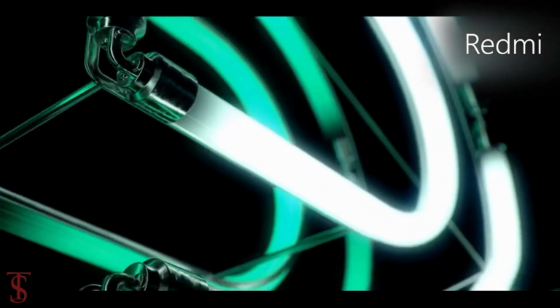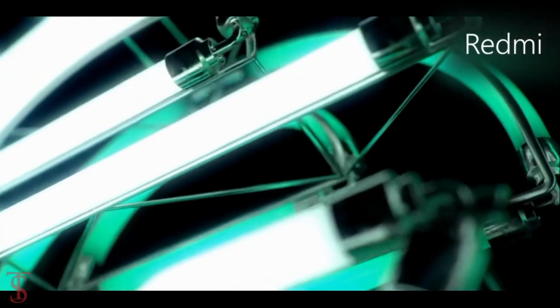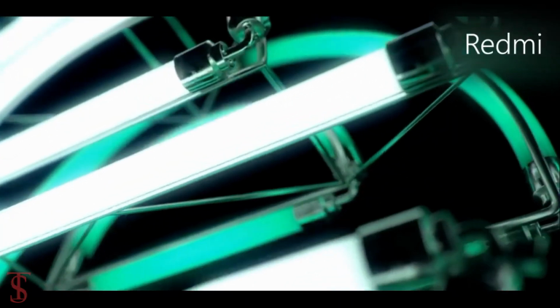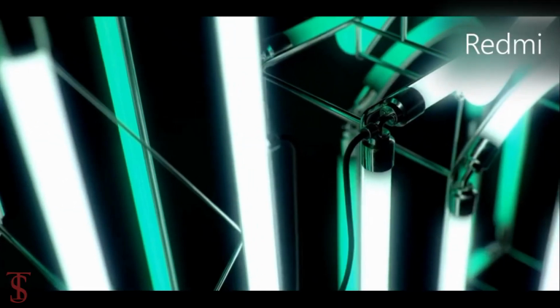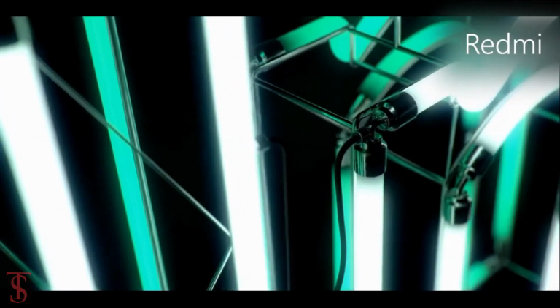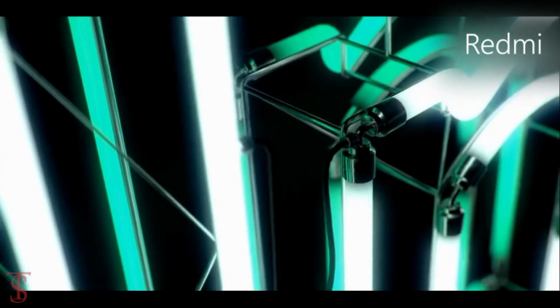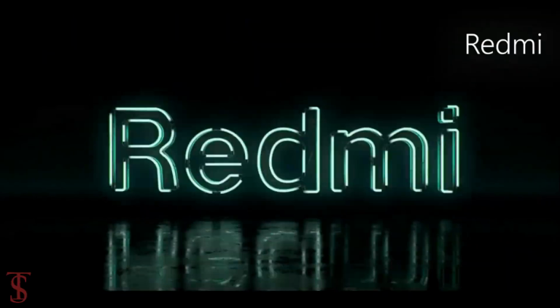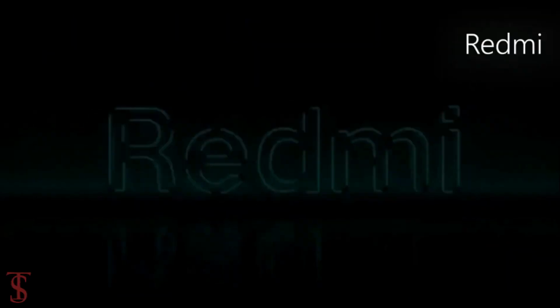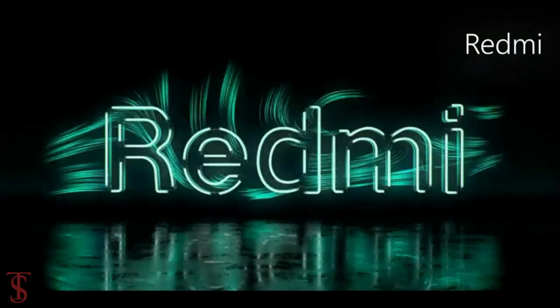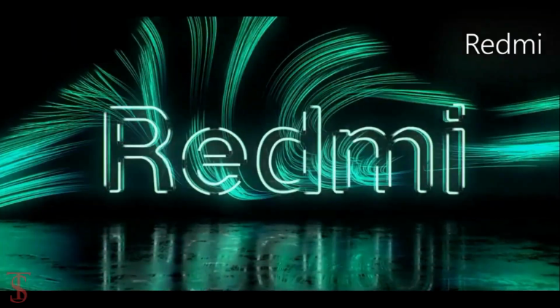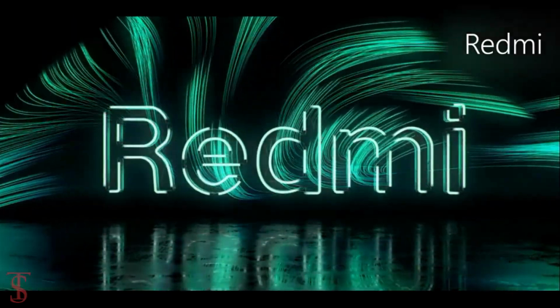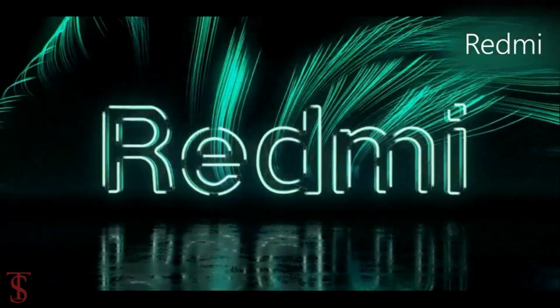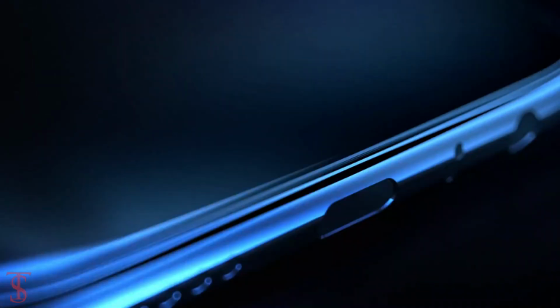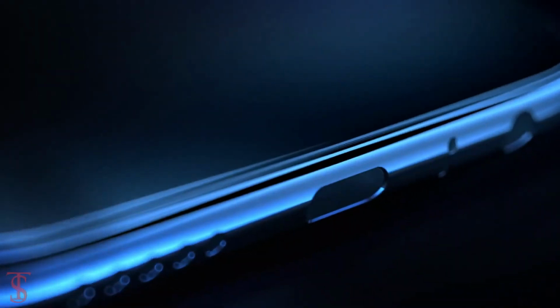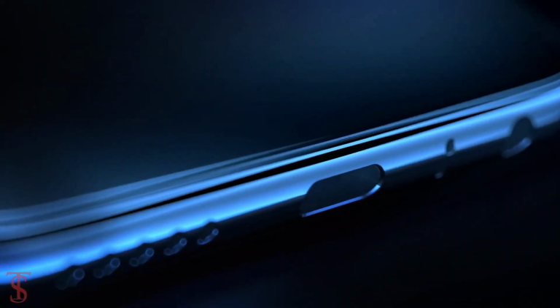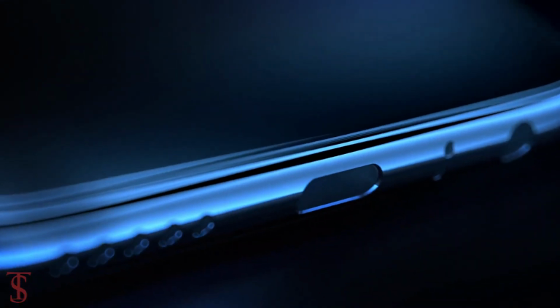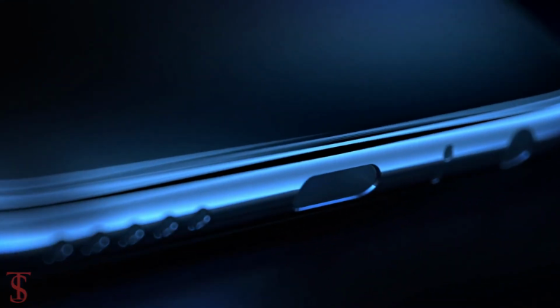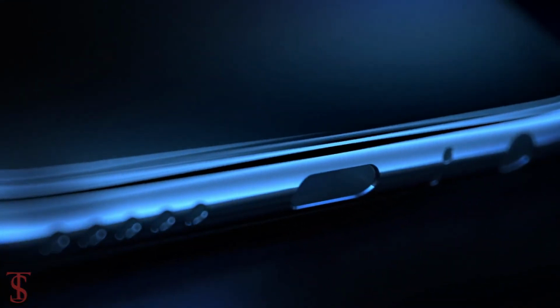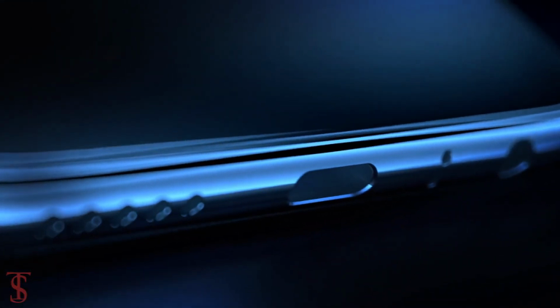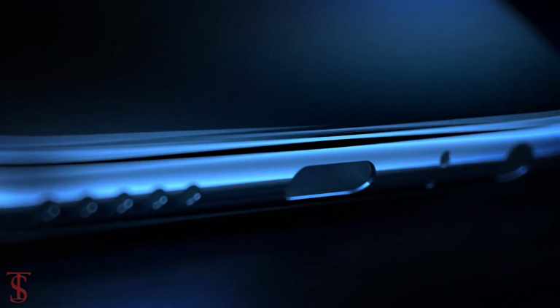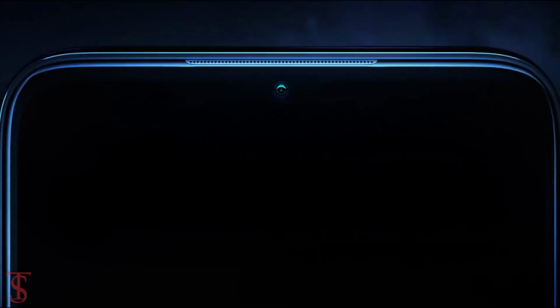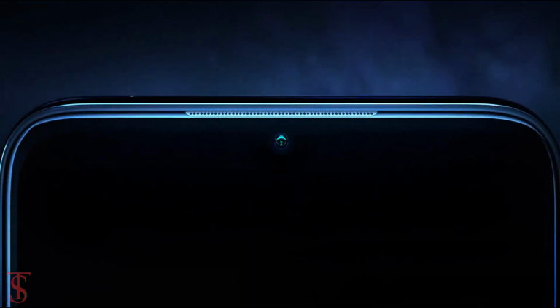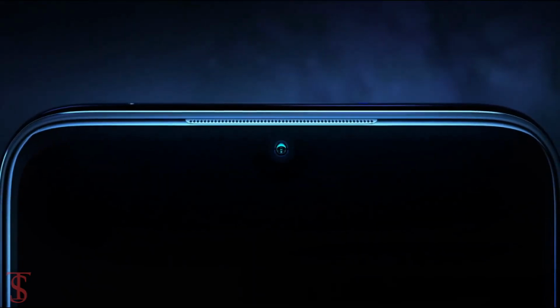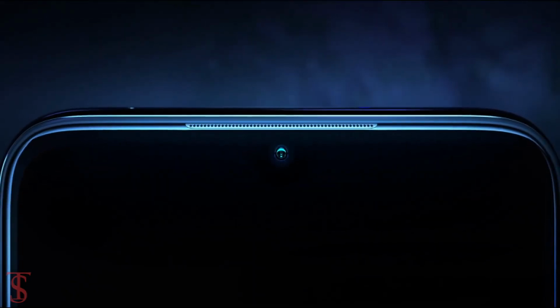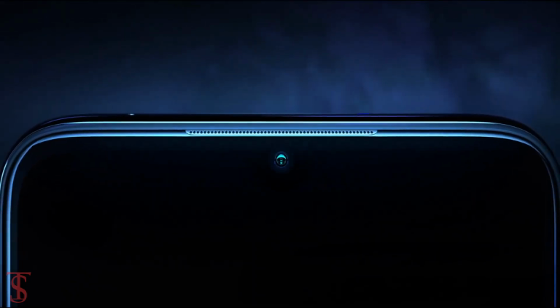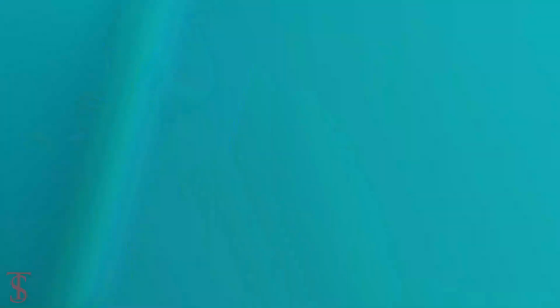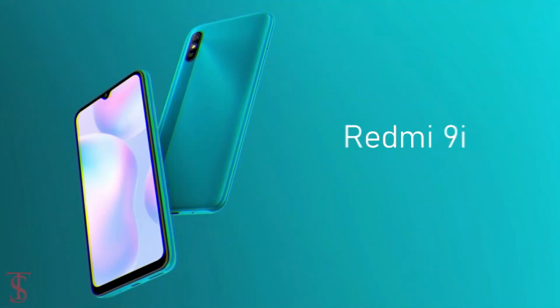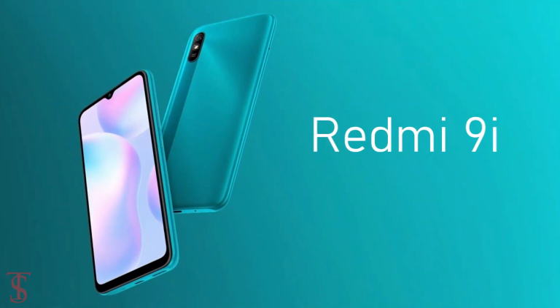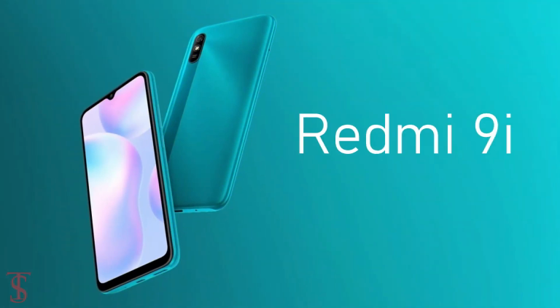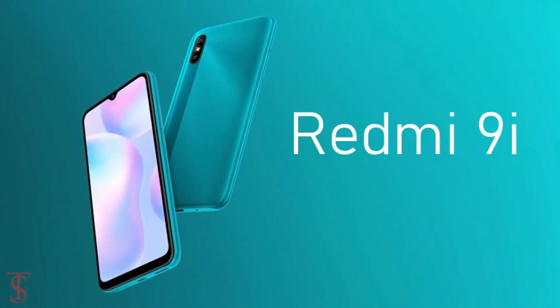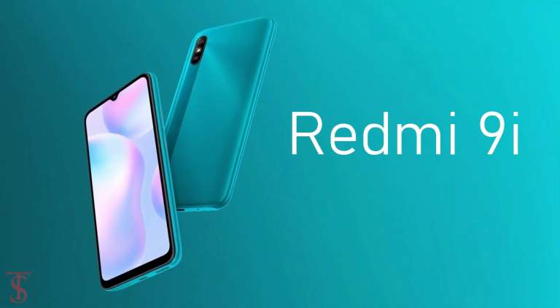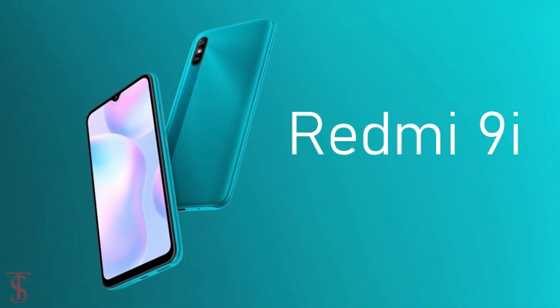The Xiaomi sub-brand Redmi has launched its new affordable smartphone in India, called the Redmi 9i.